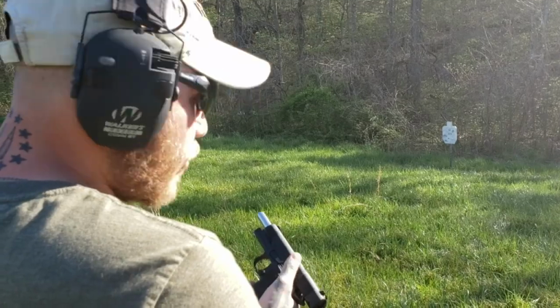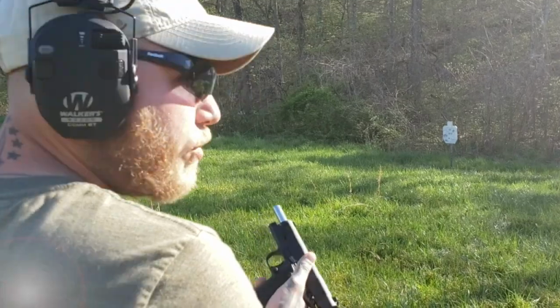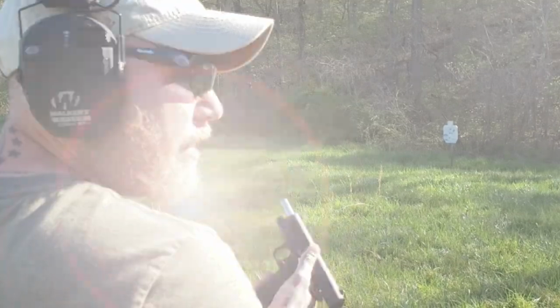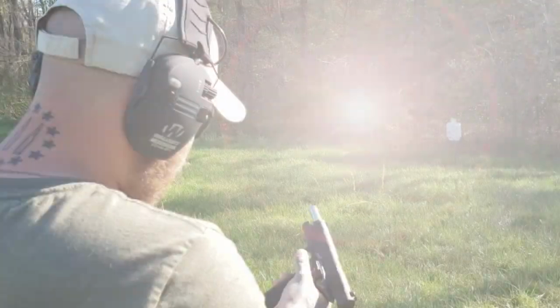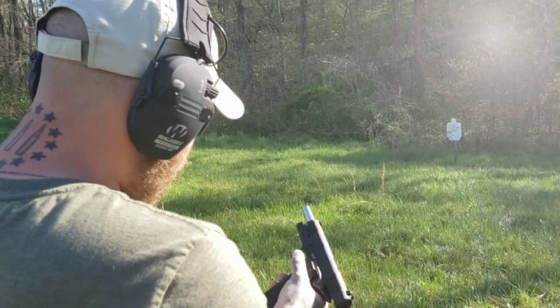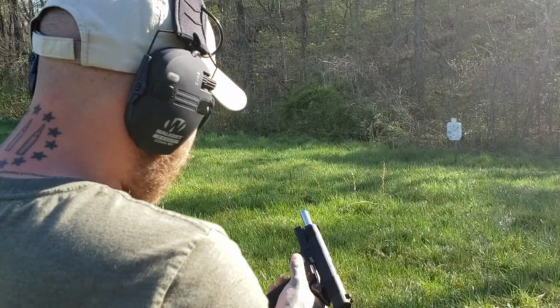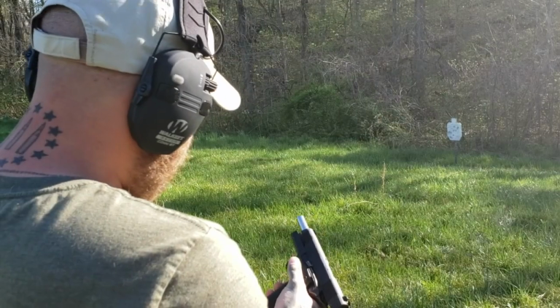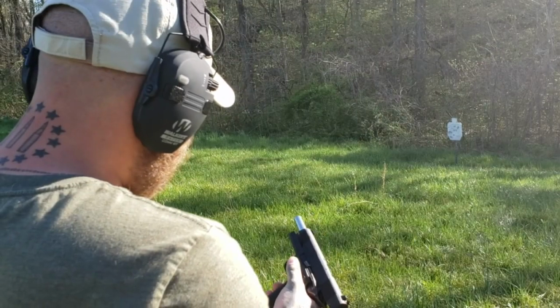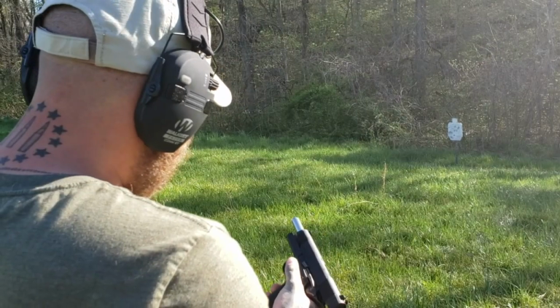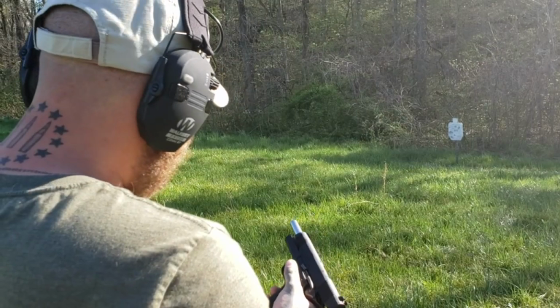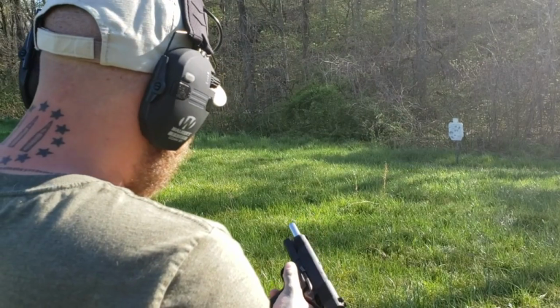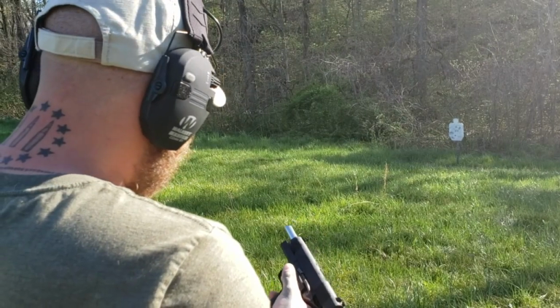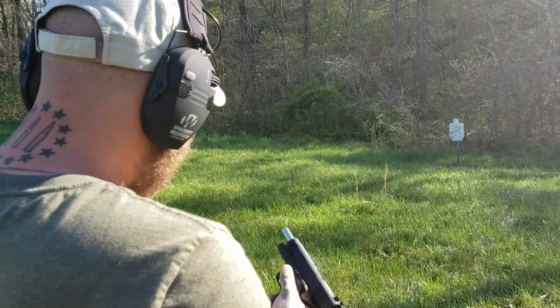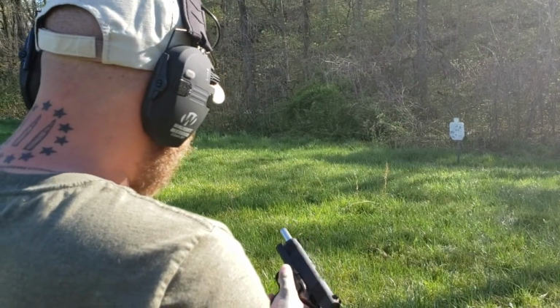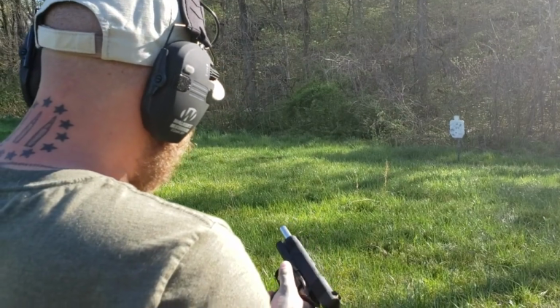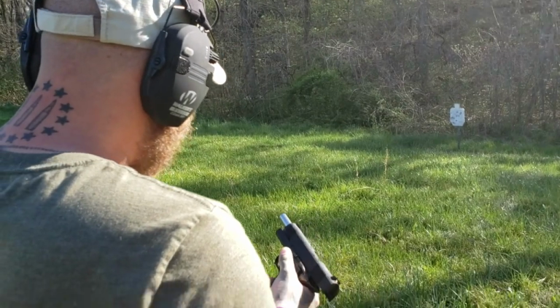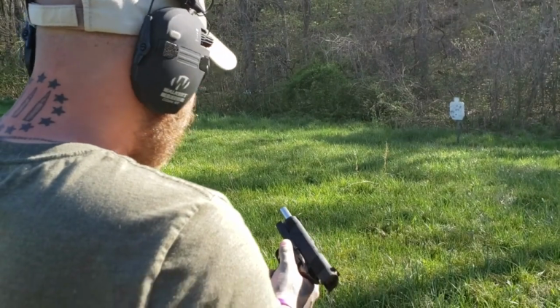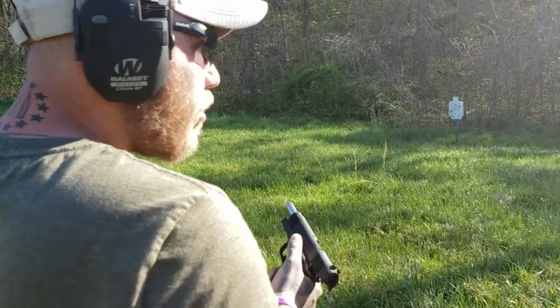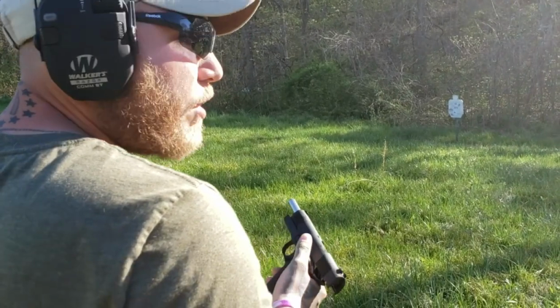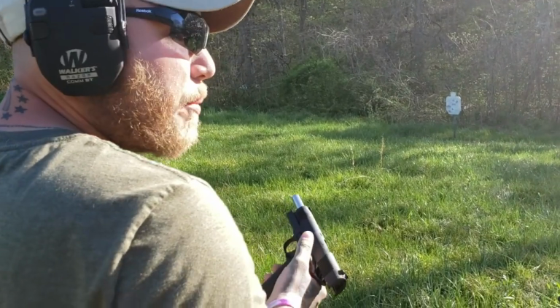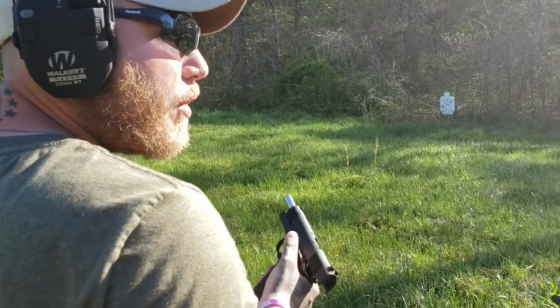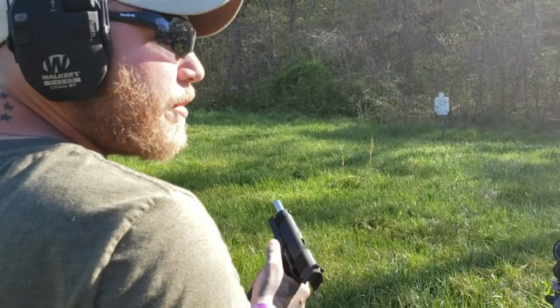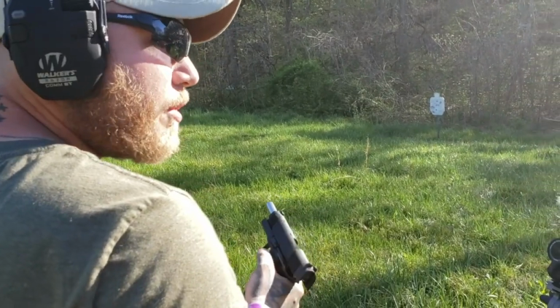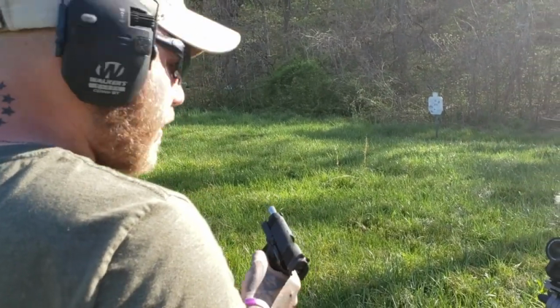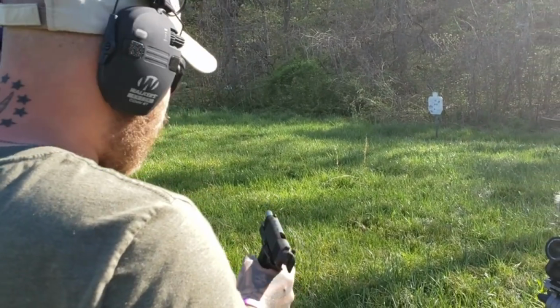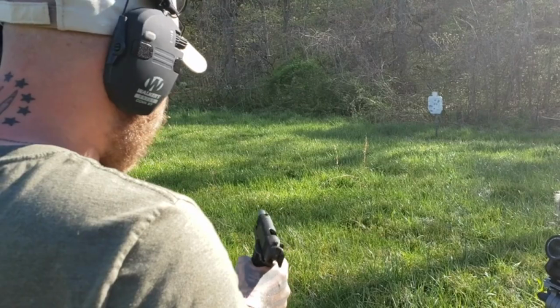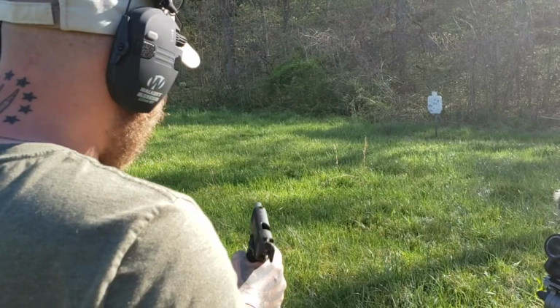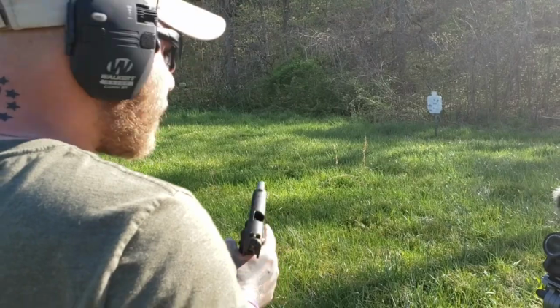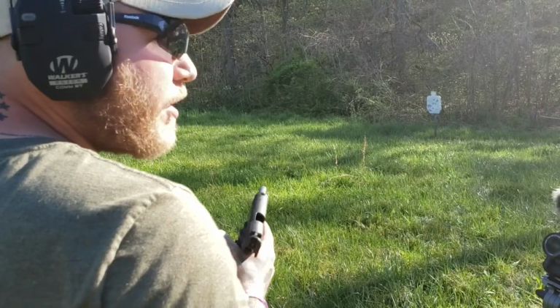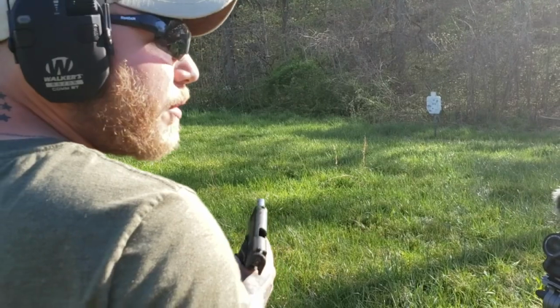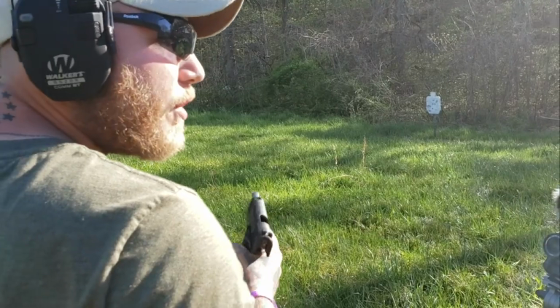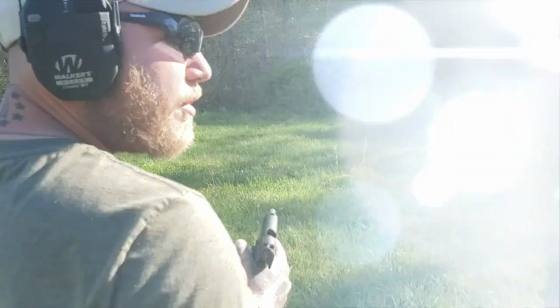Shoots nice. That's why I say it shoots pretty smooth, don't it? Yeah. Holds a lot more rounds than a regular 1911, so that's always nice.